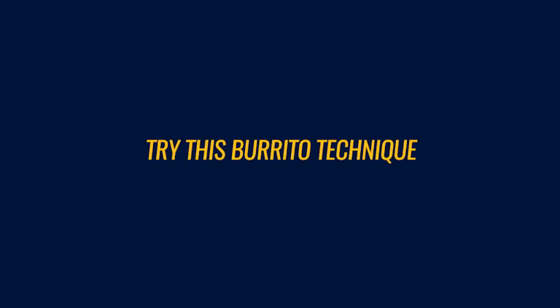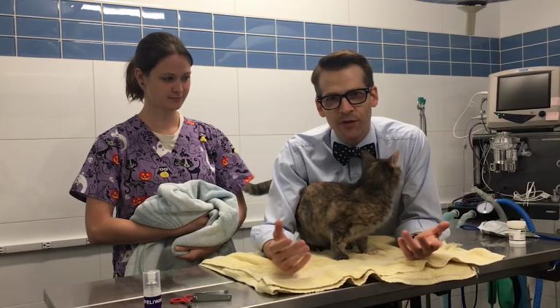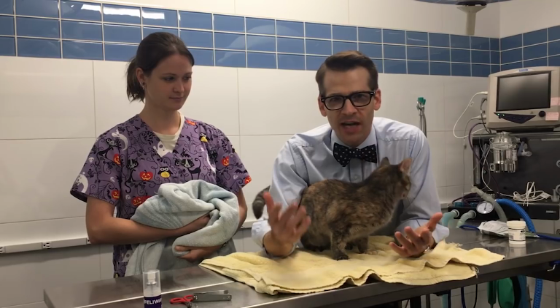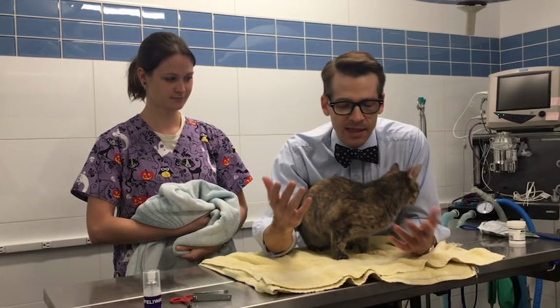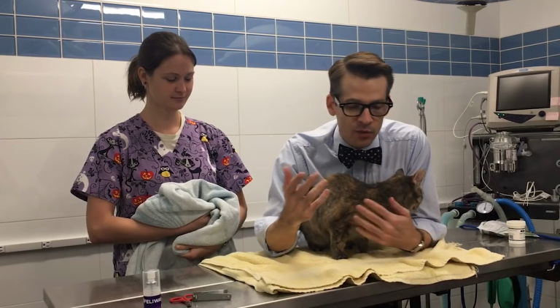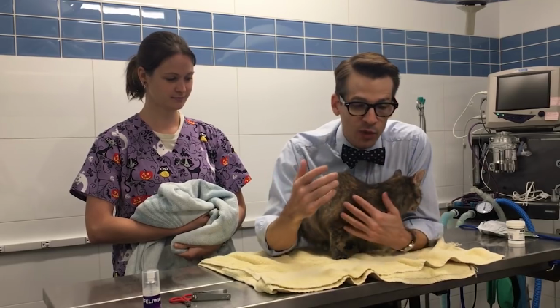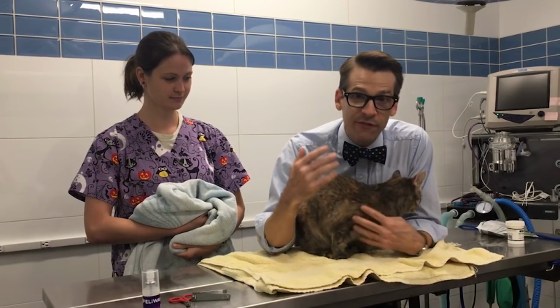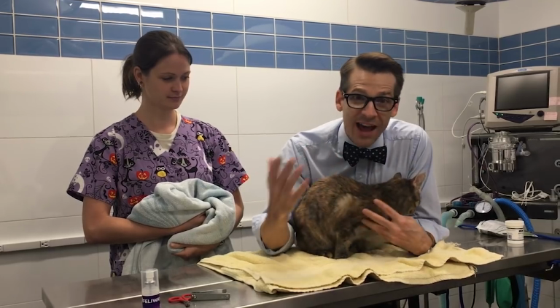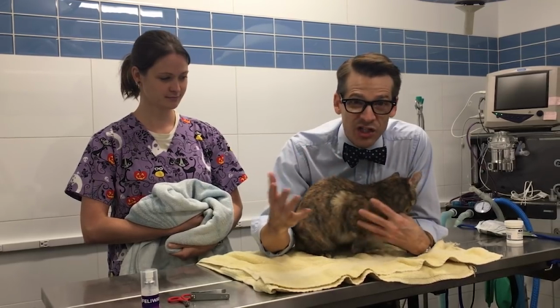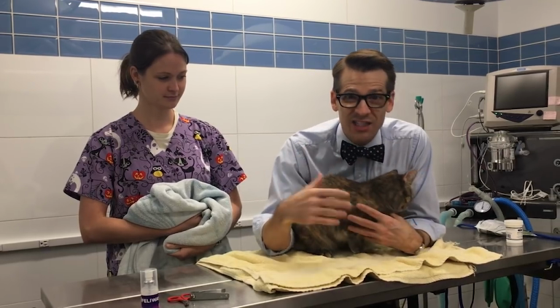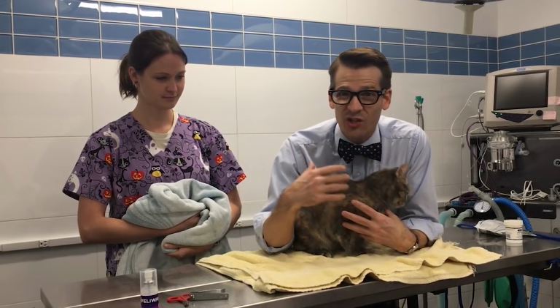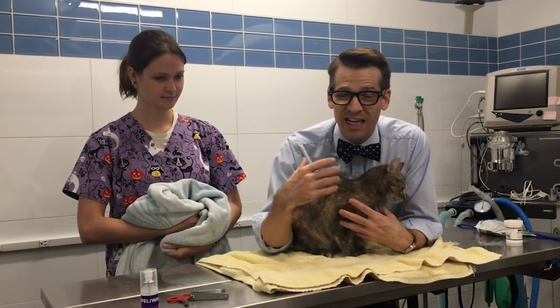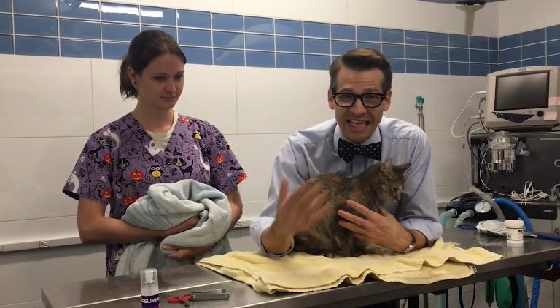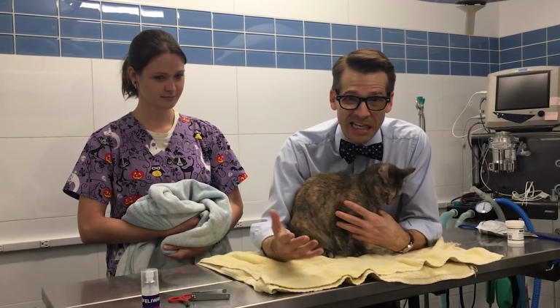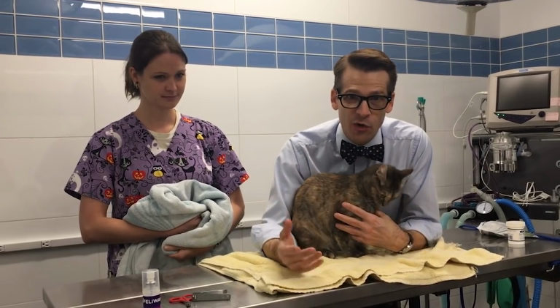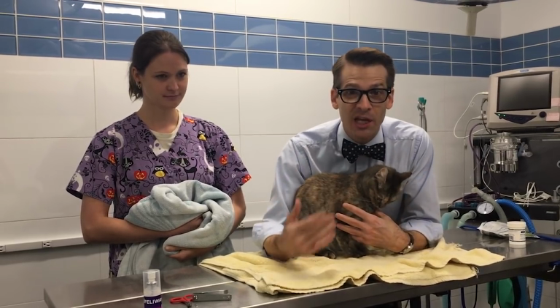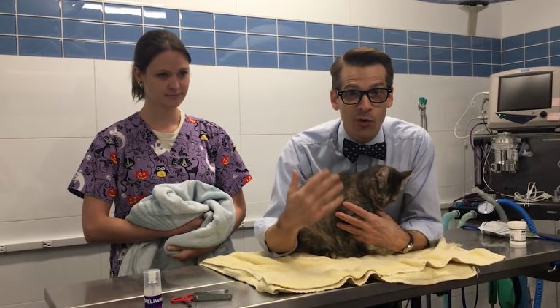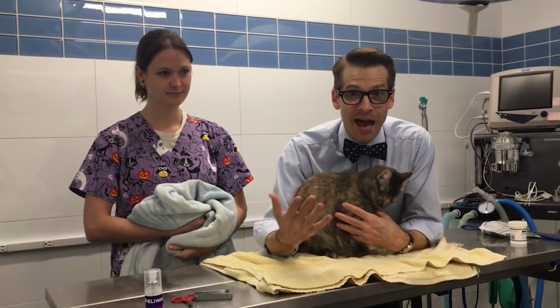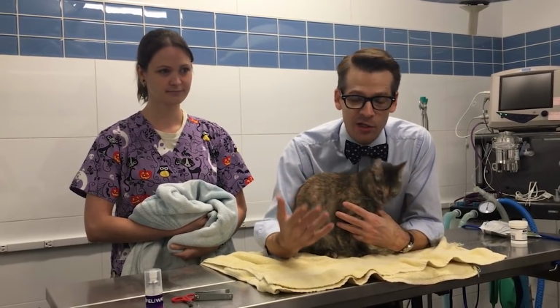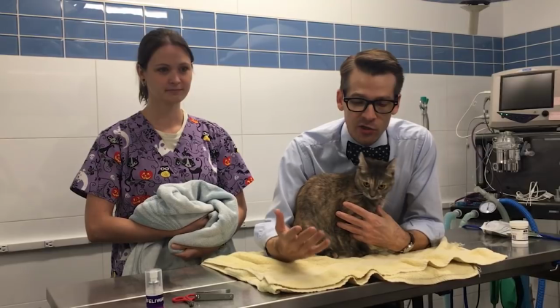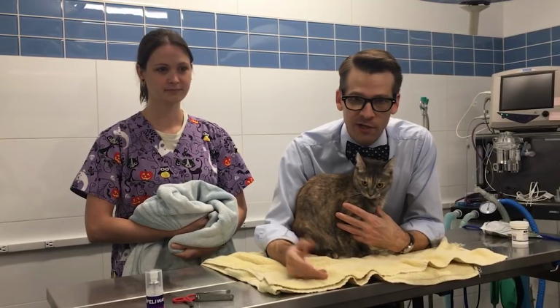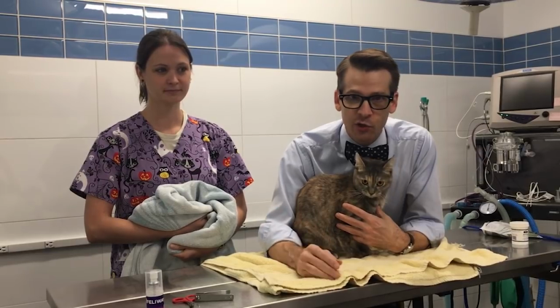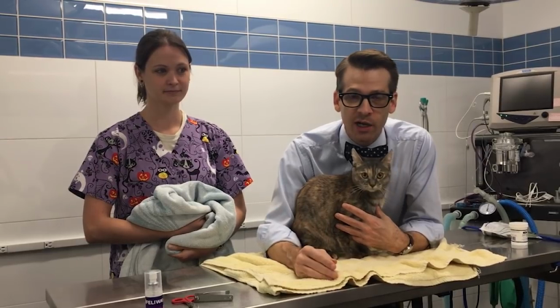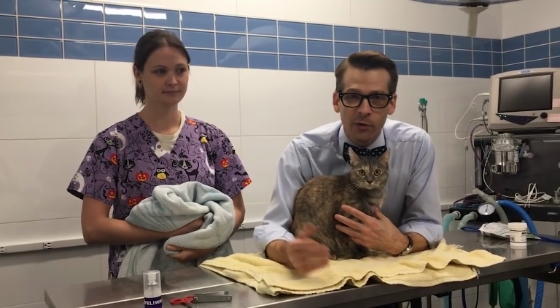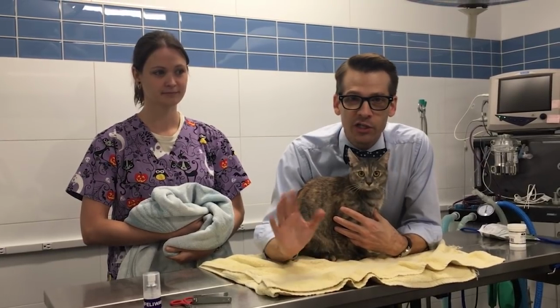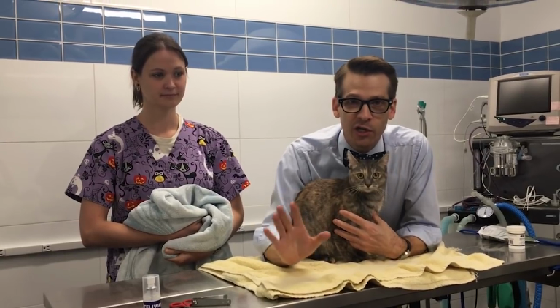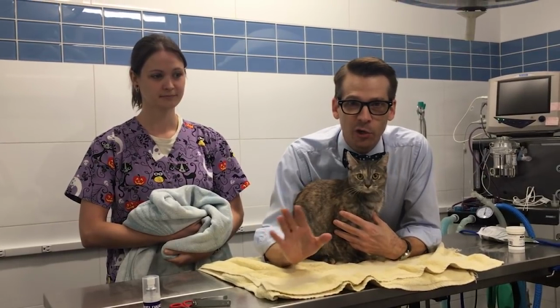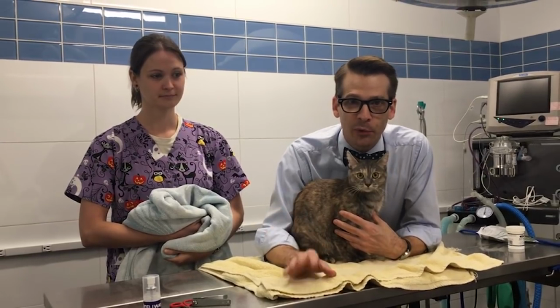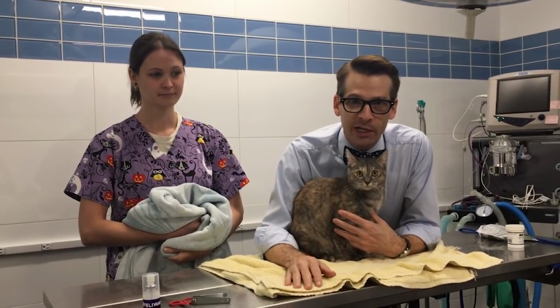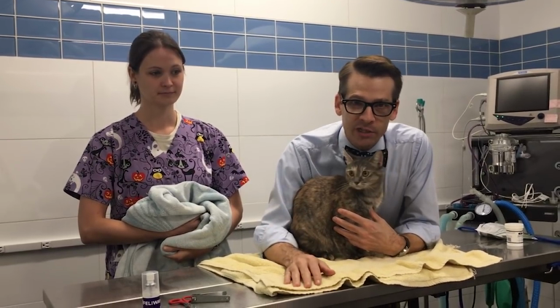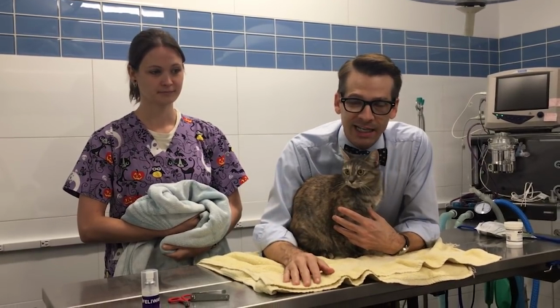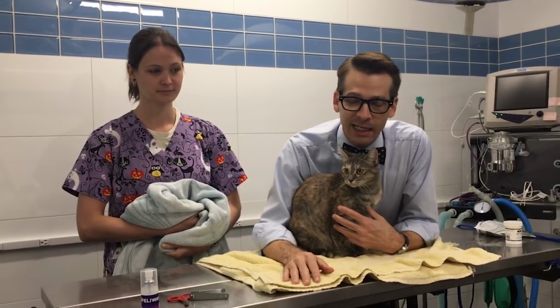If you have a cat that's really fractious and trying to eat you but you have to do stuff to it, we're going to show you a little burrito technique.